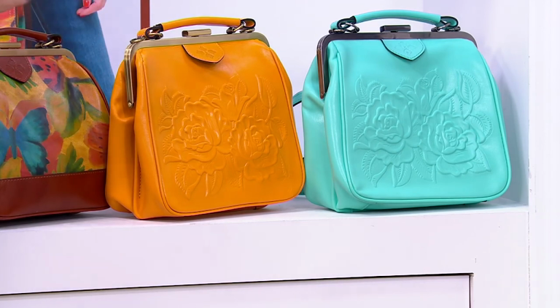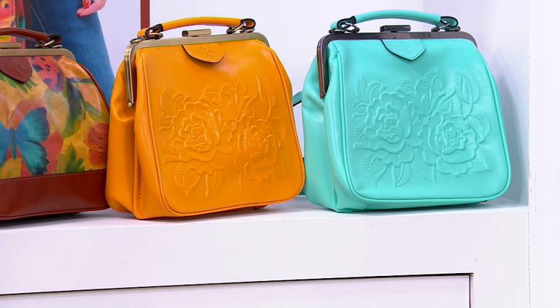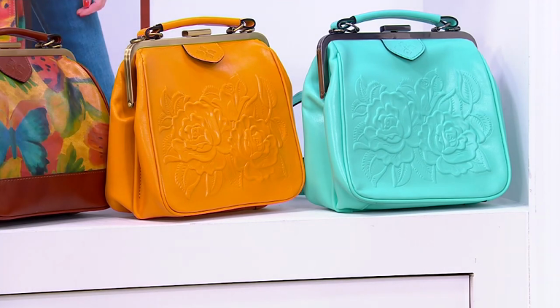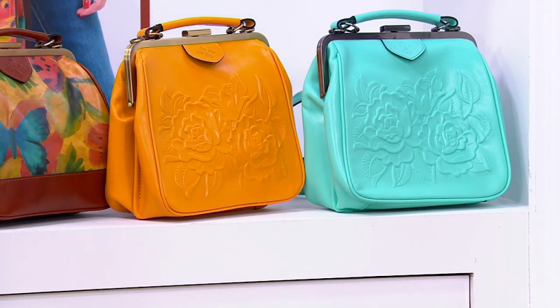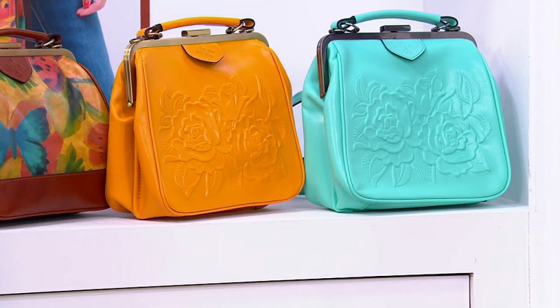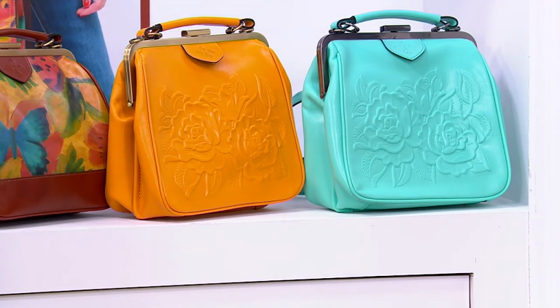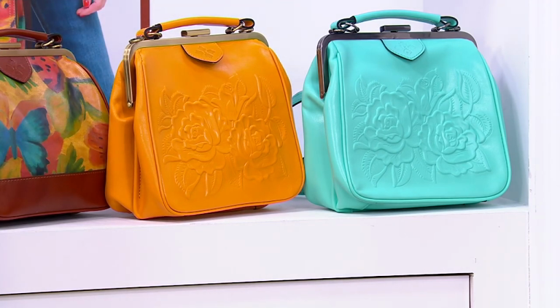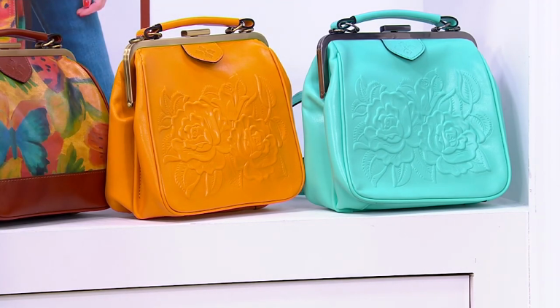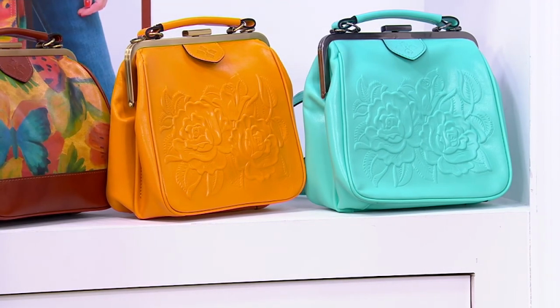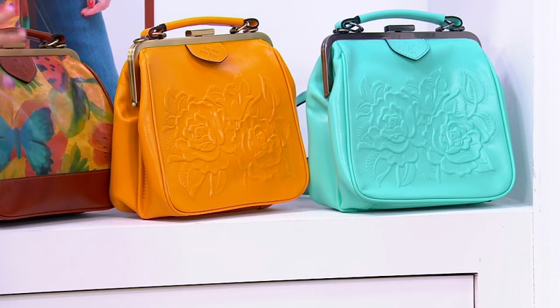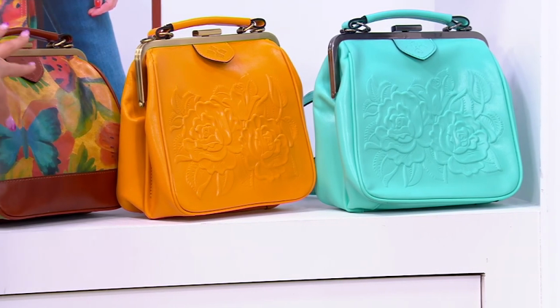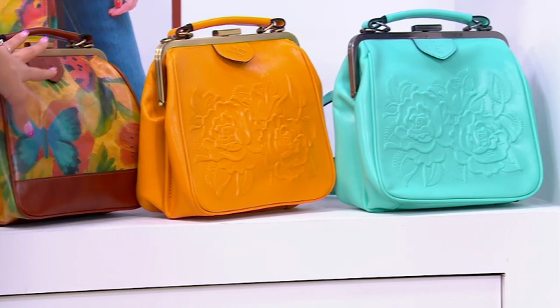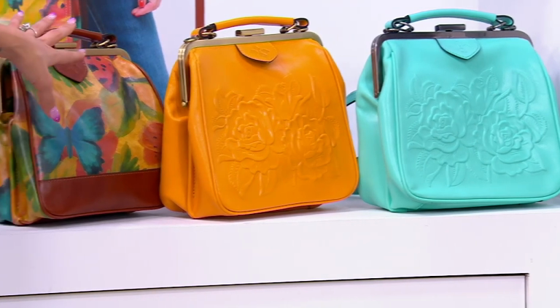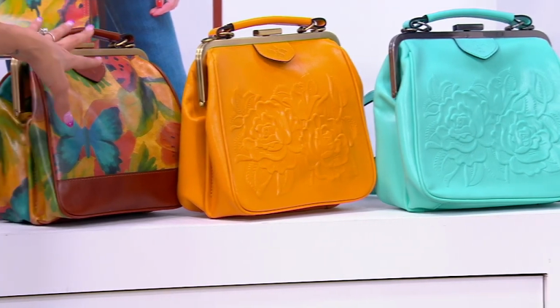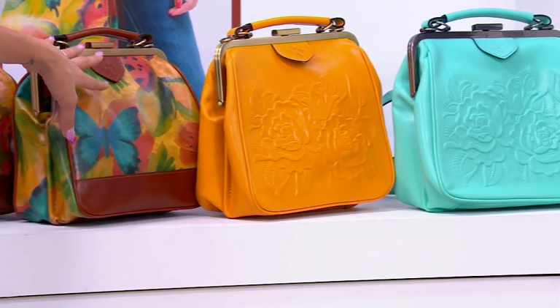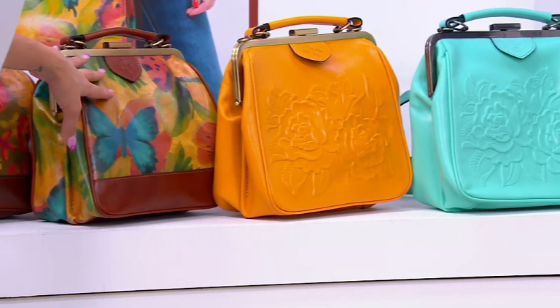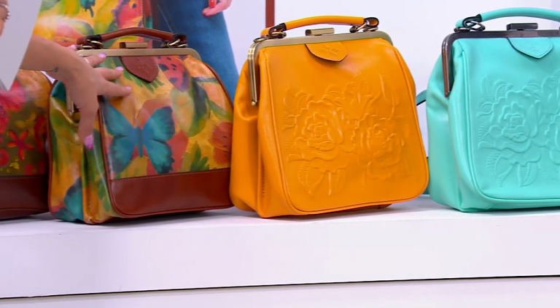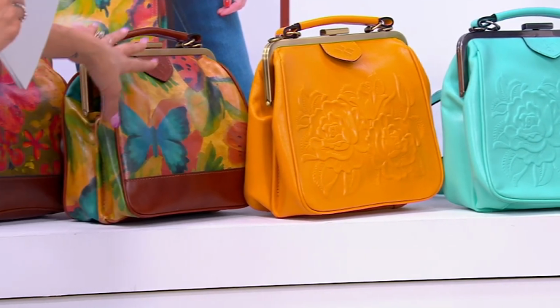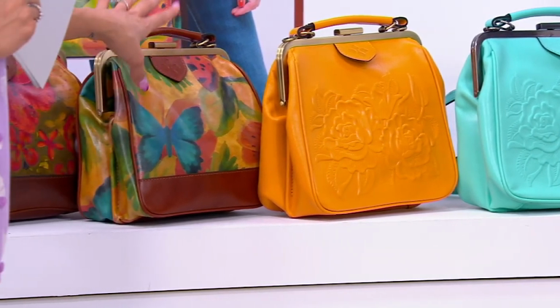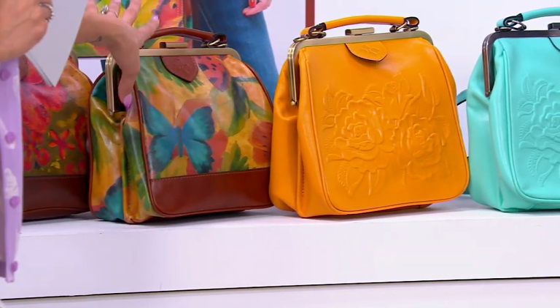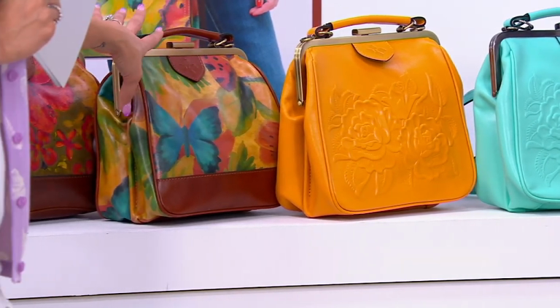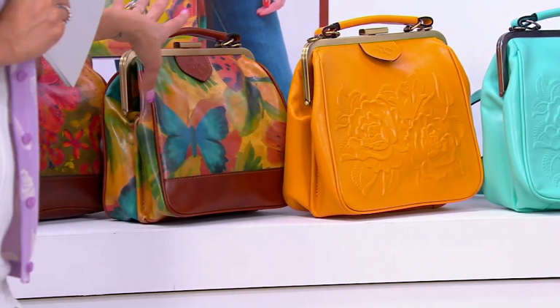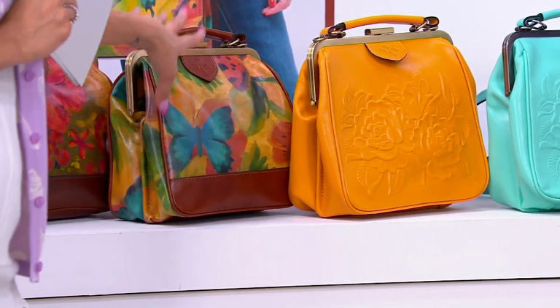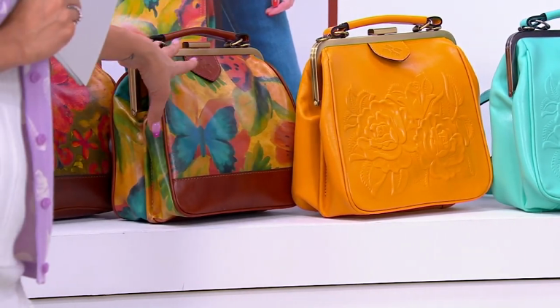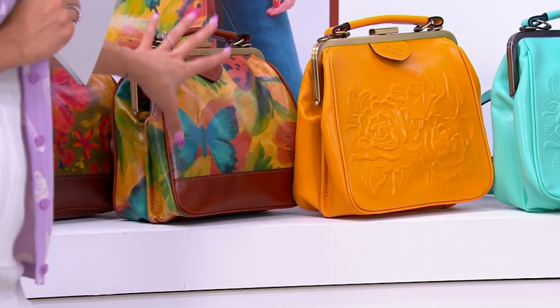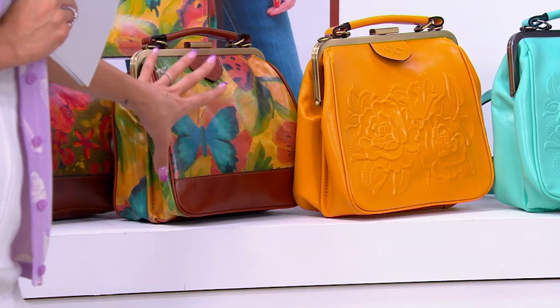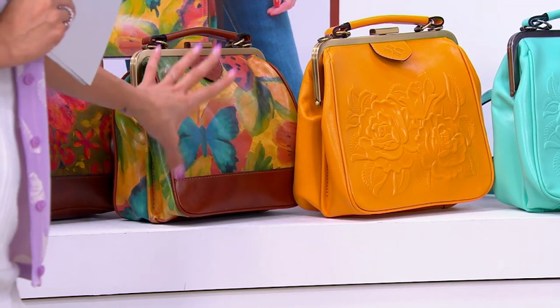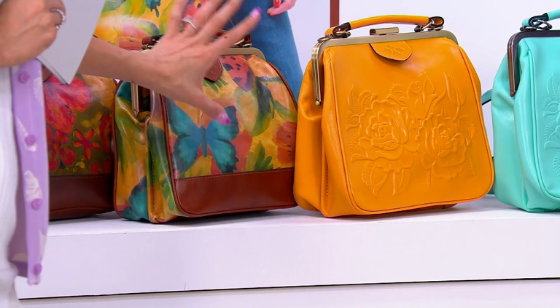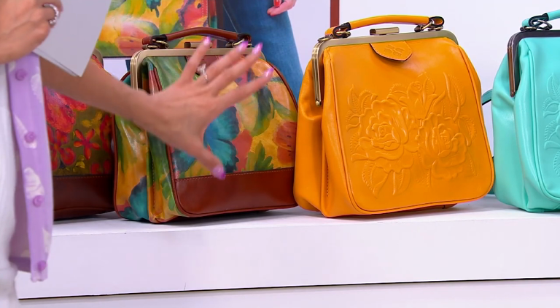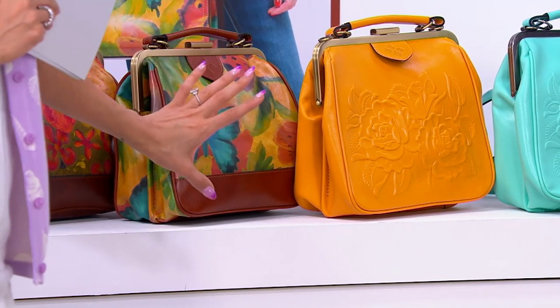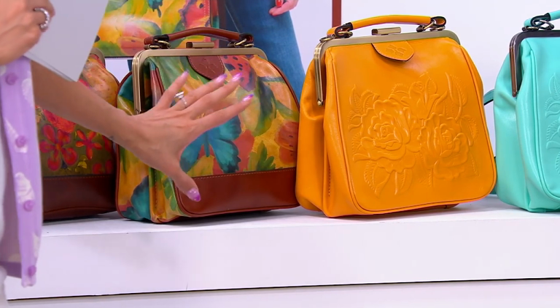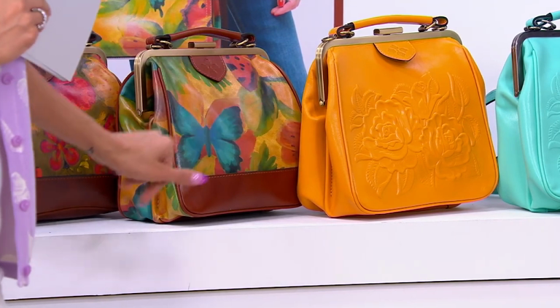Then we have that watercolor butterfly. If you want — maybe you got the larger one in the Today's Special Value and you want a smaller one too.